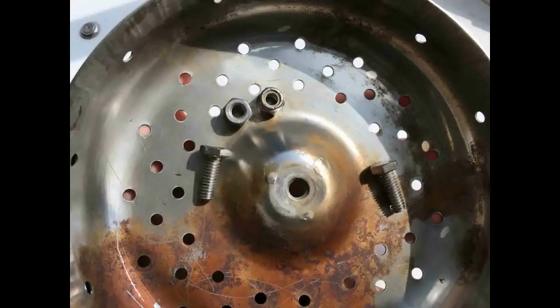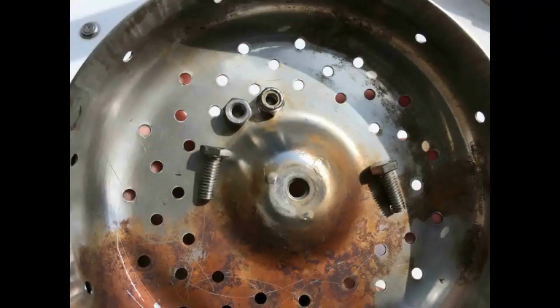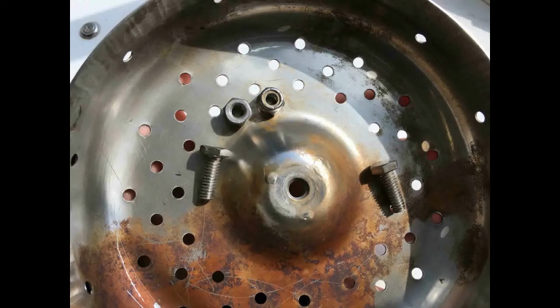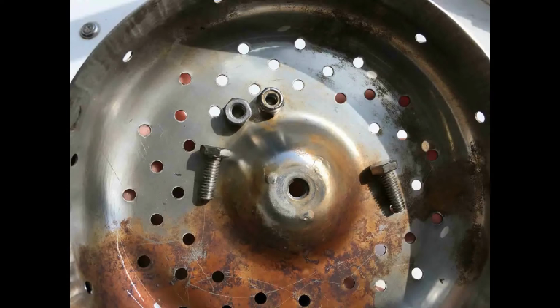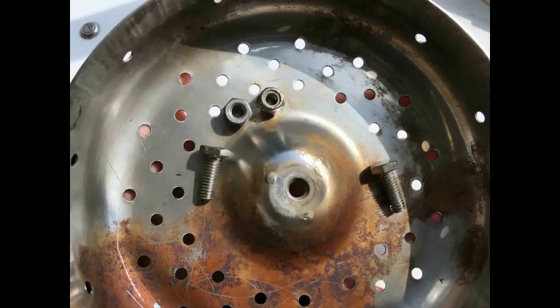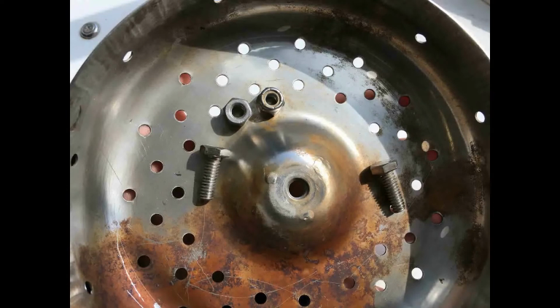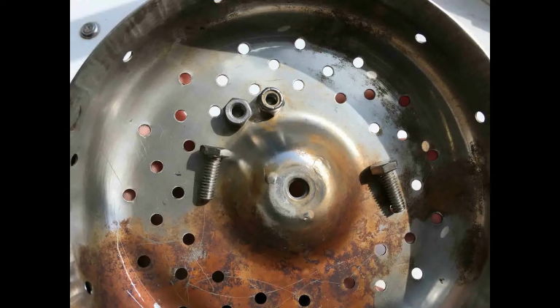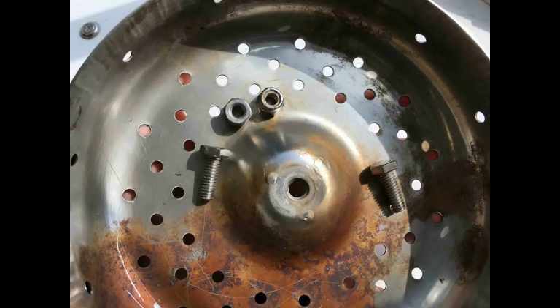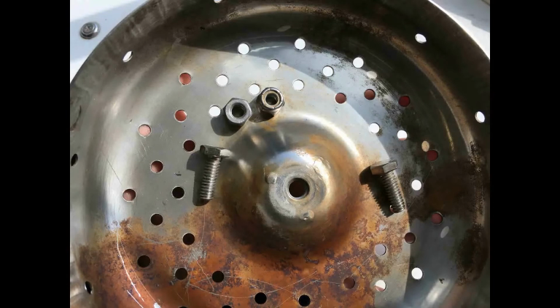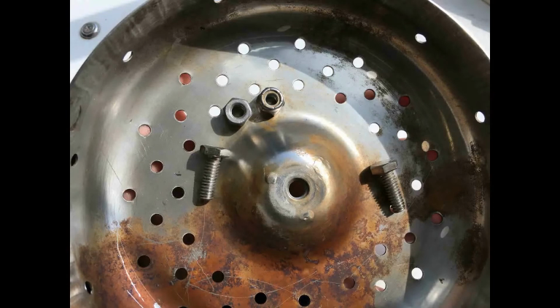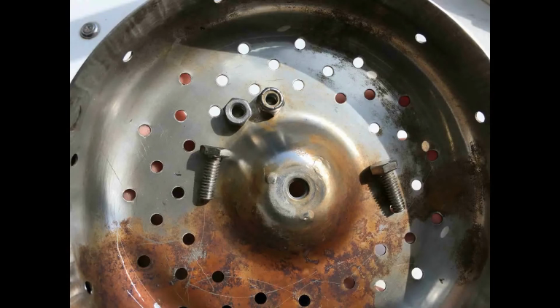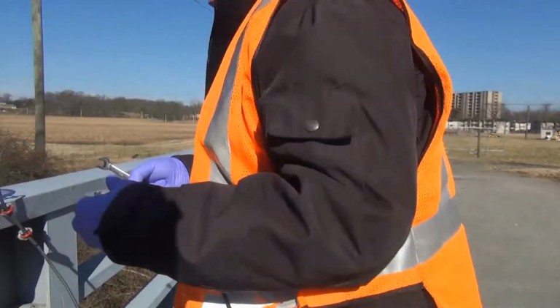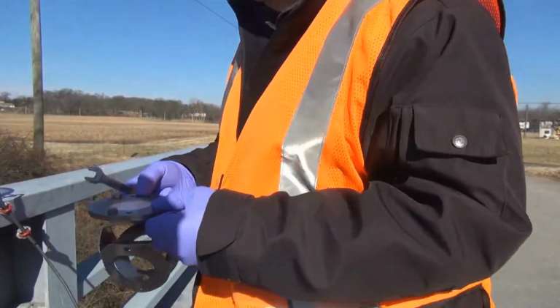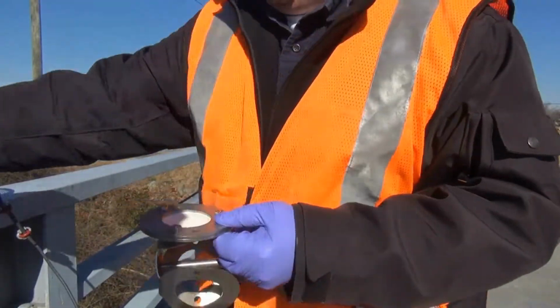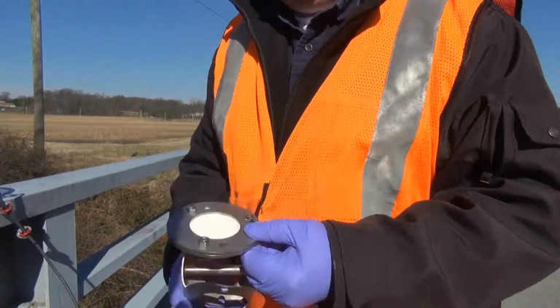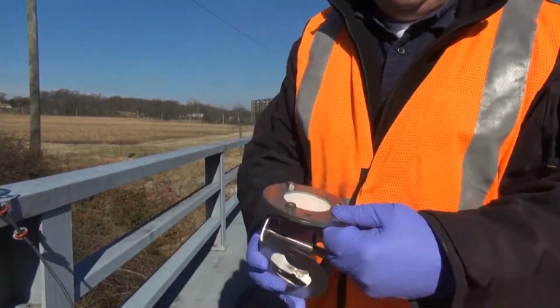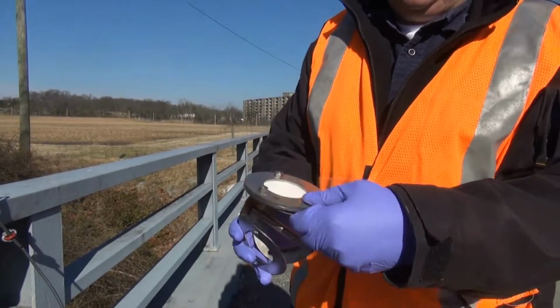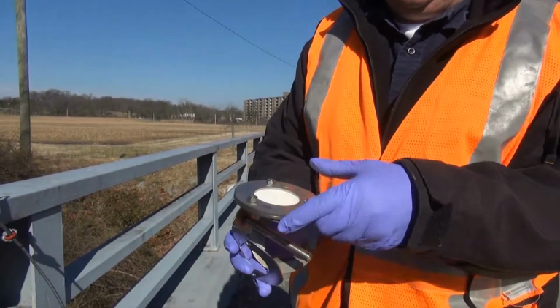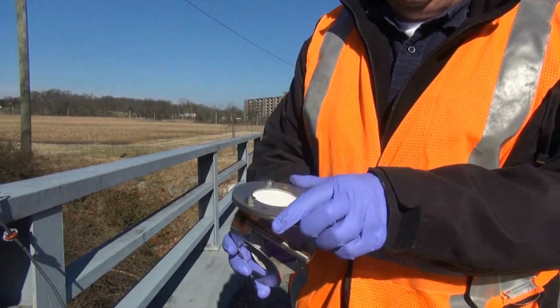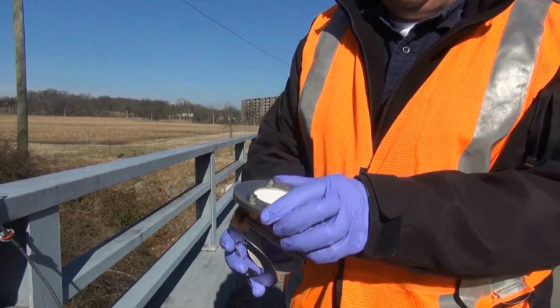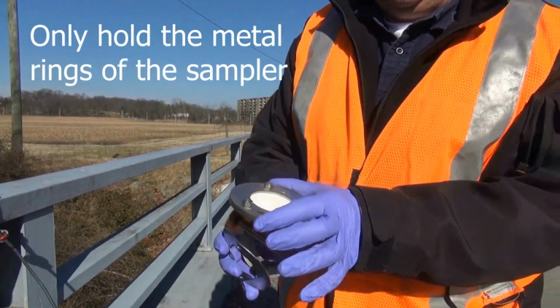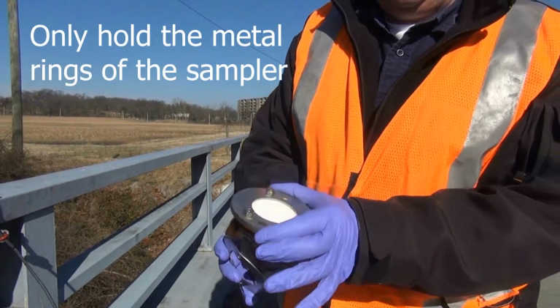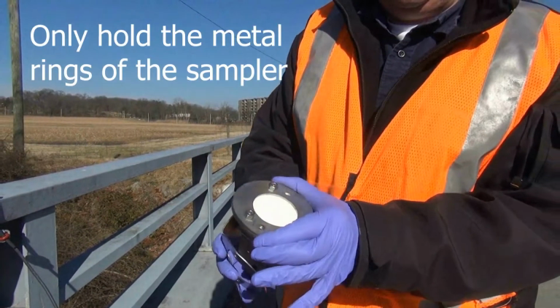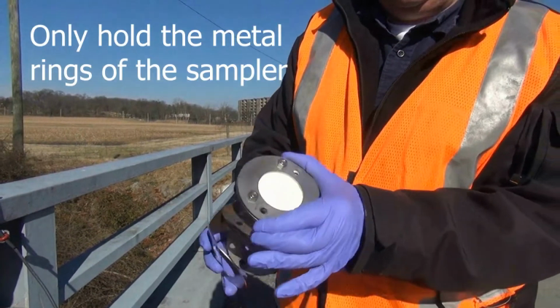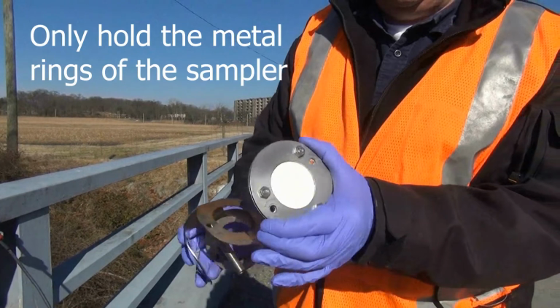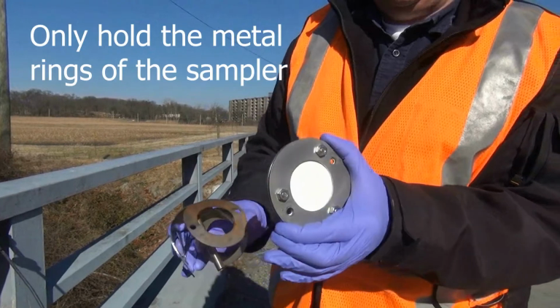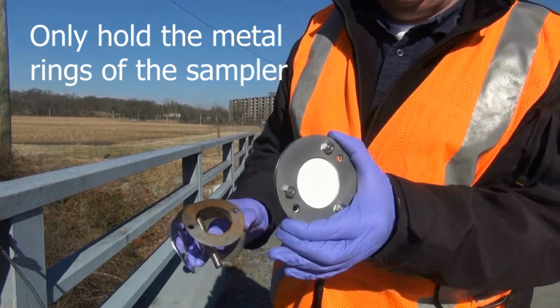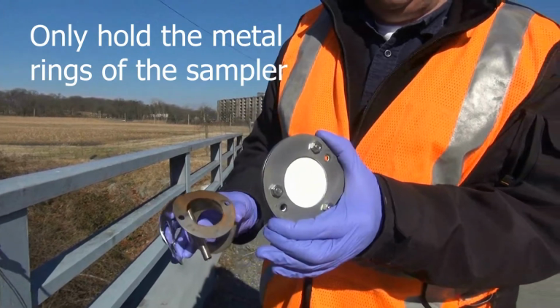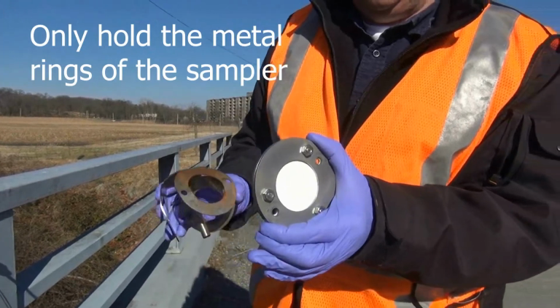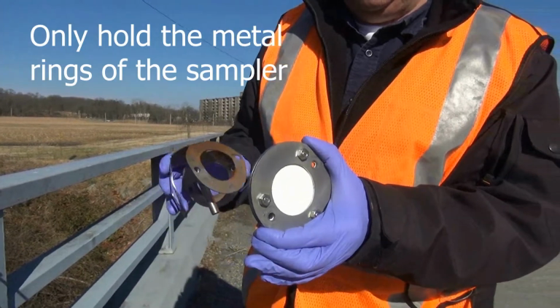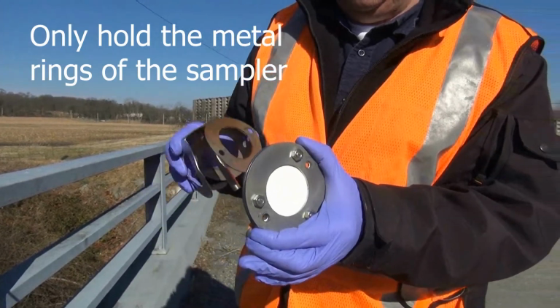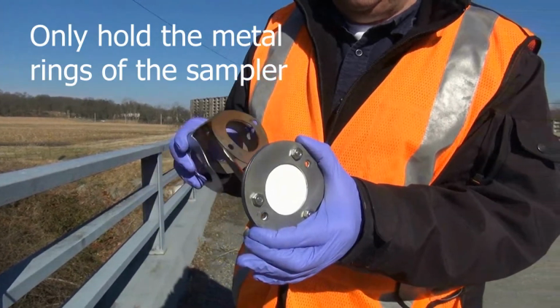Finding the right way to hold the hardware in the cage lid is a good way to not lose anything. Remember to only hold the sampler by the metal ring.